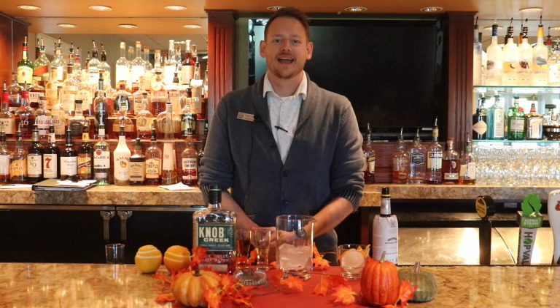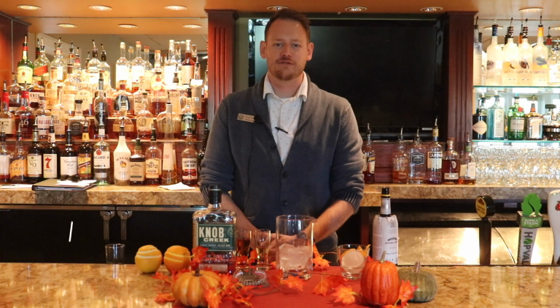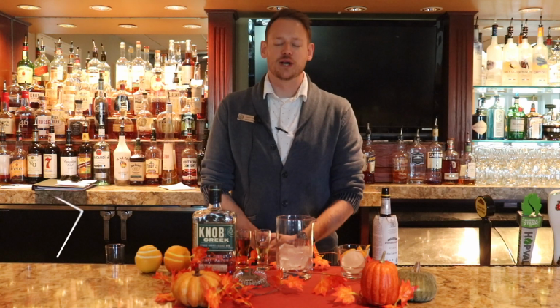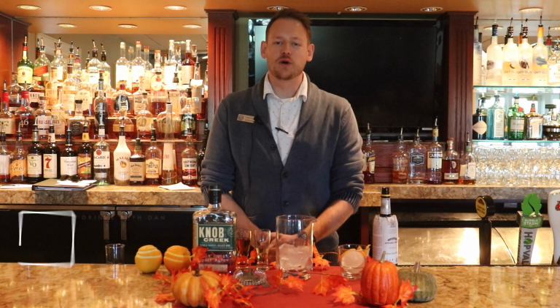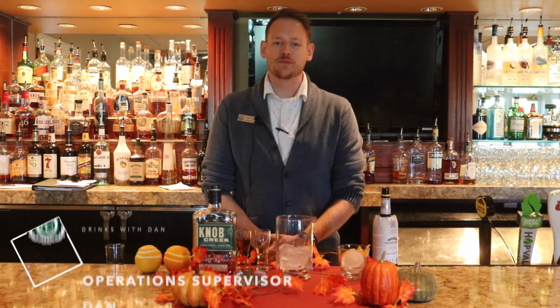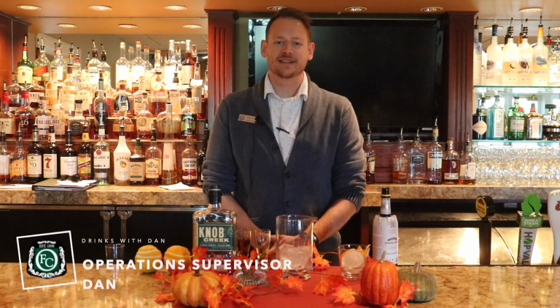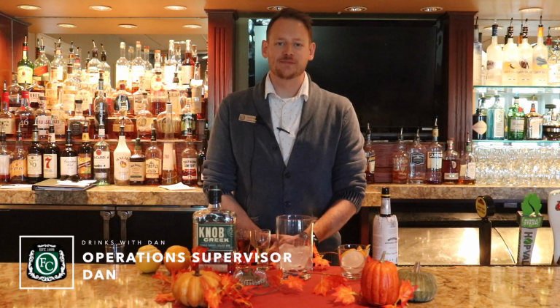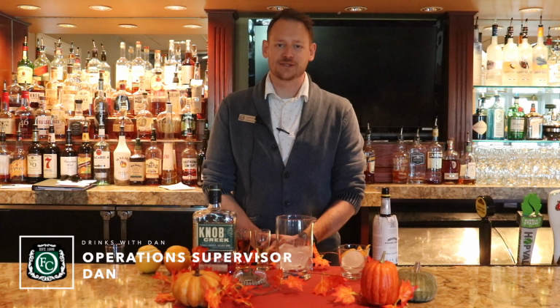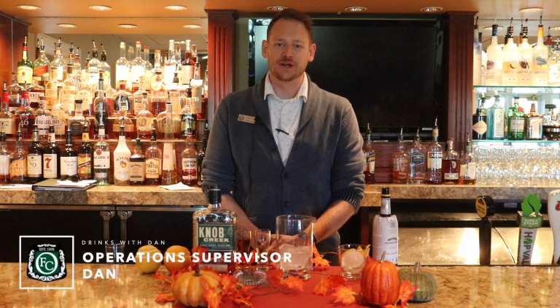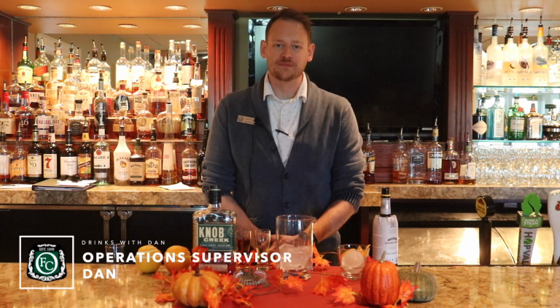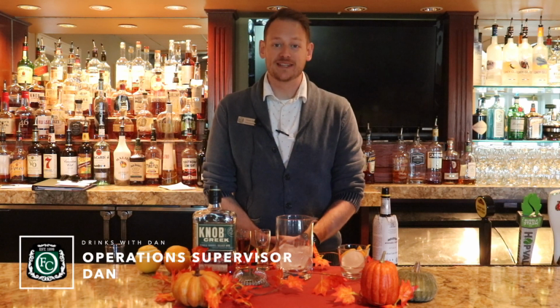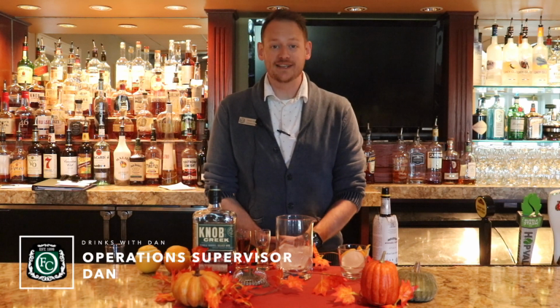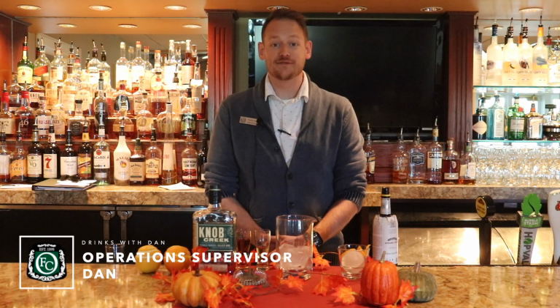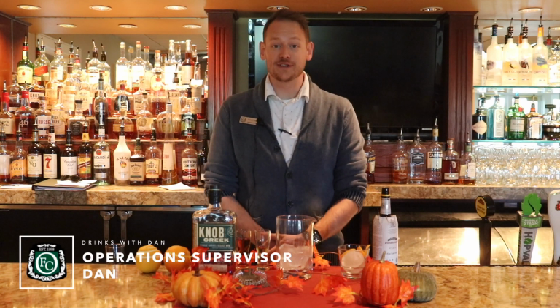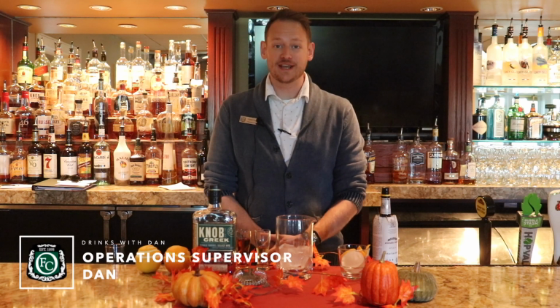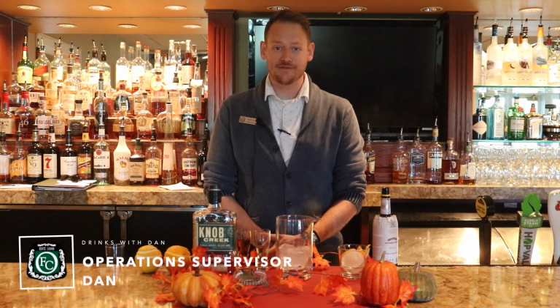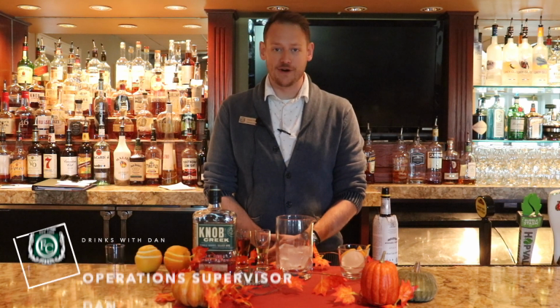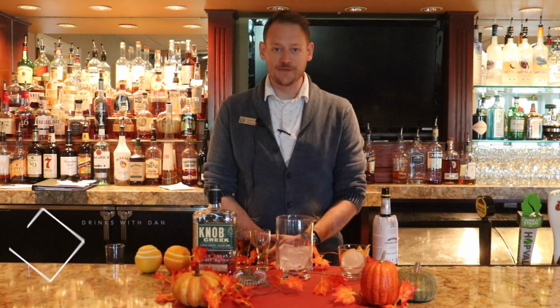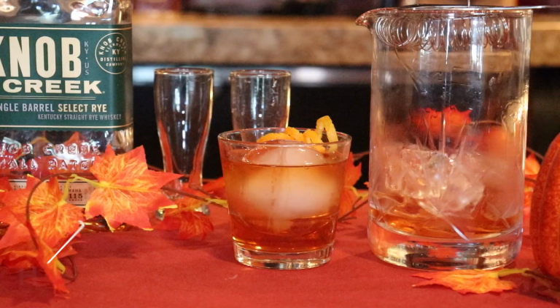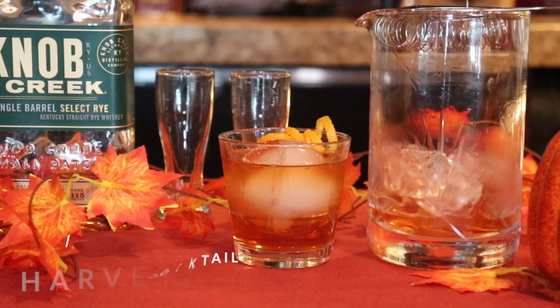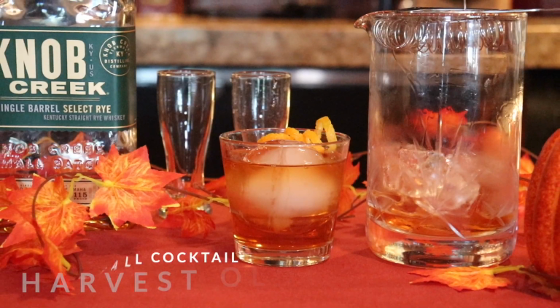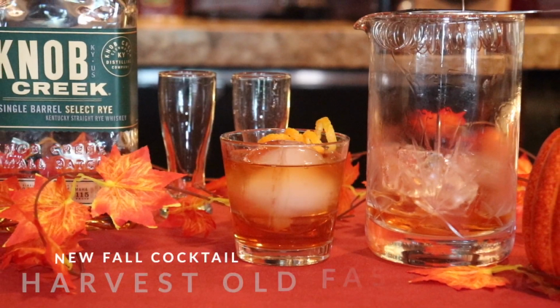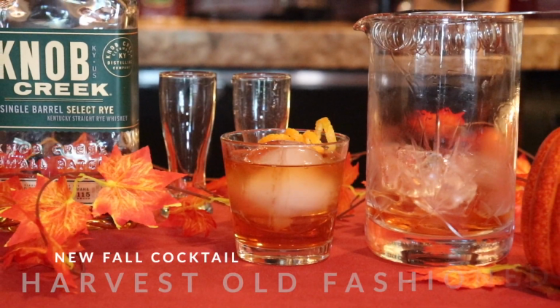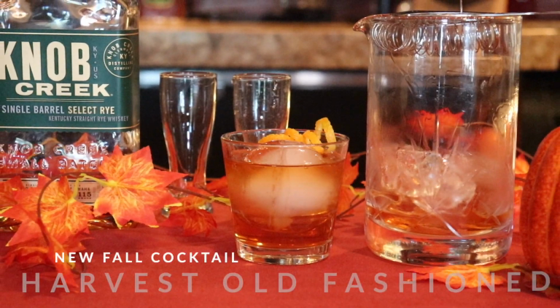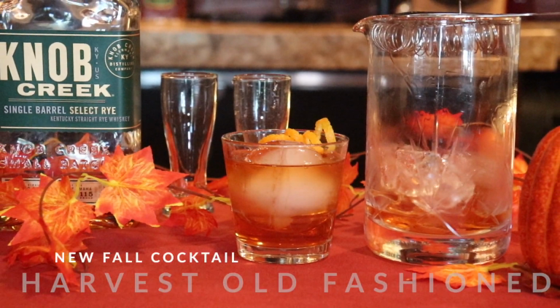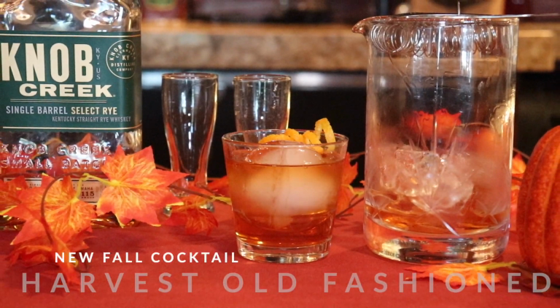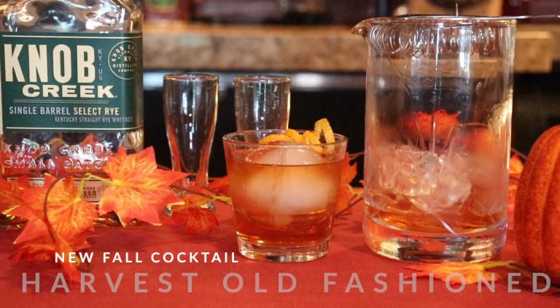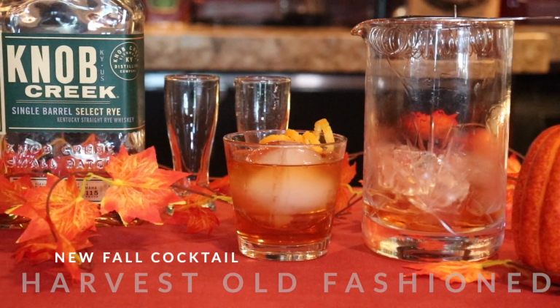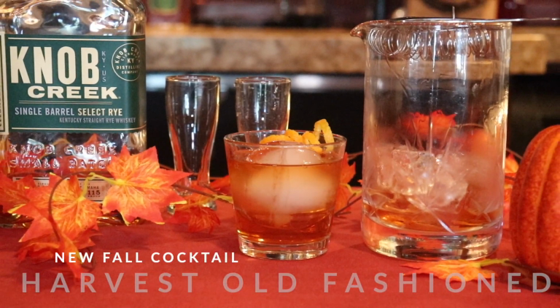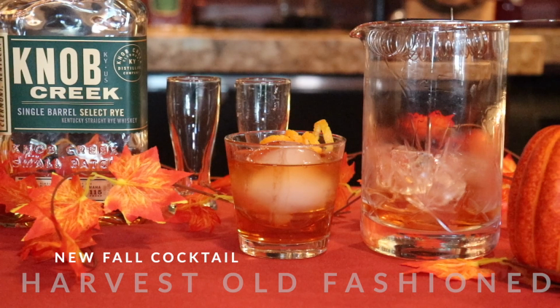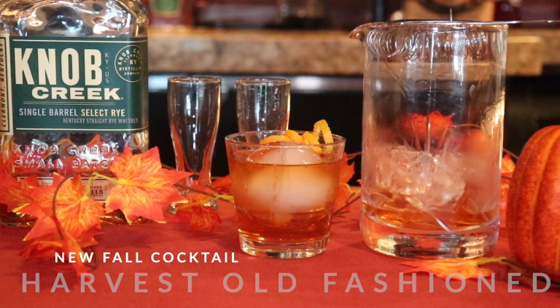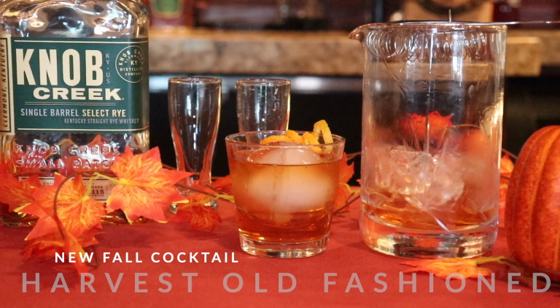Hey everybody, welcome back to The Mixed Grill. Today is the first day of fall and today we're going to make the harvest old-fashioned.